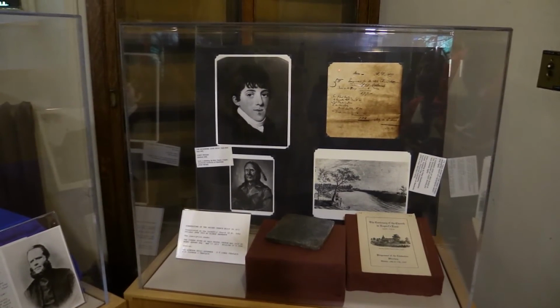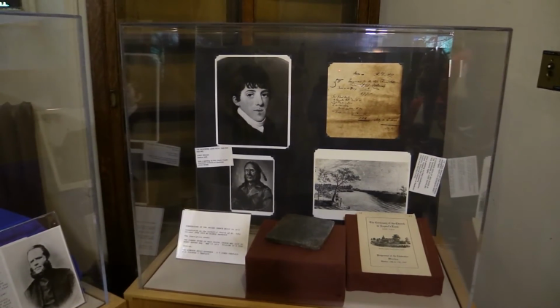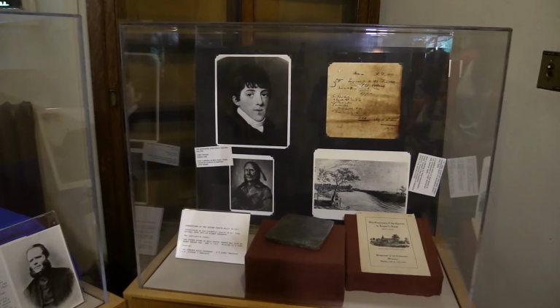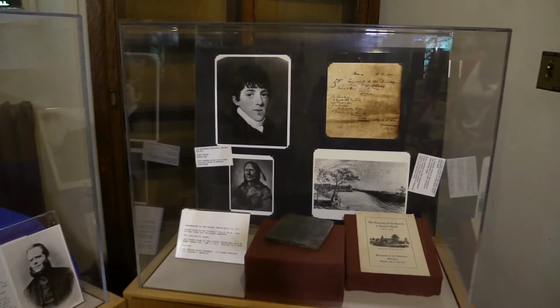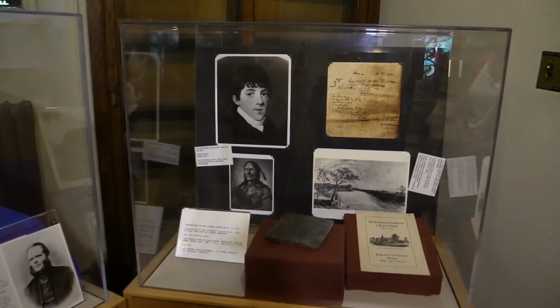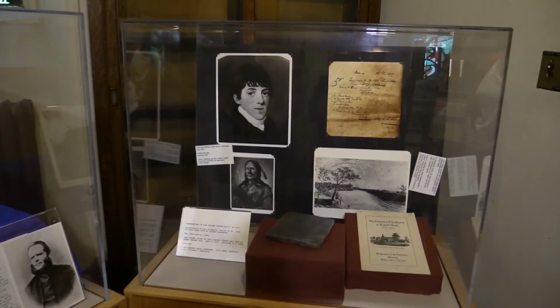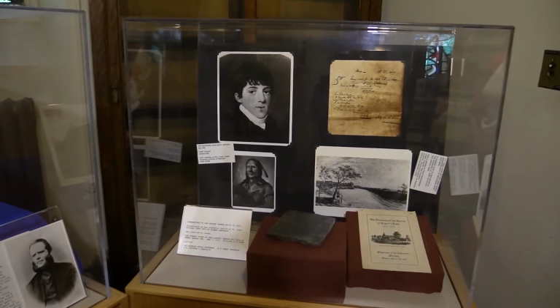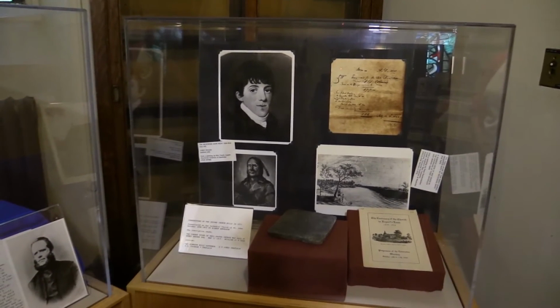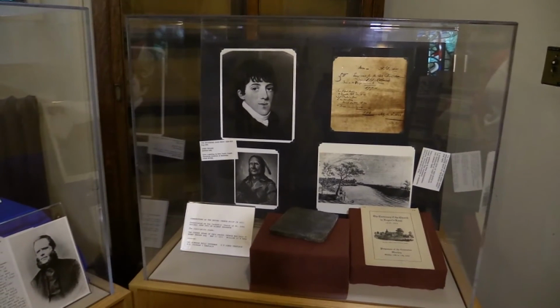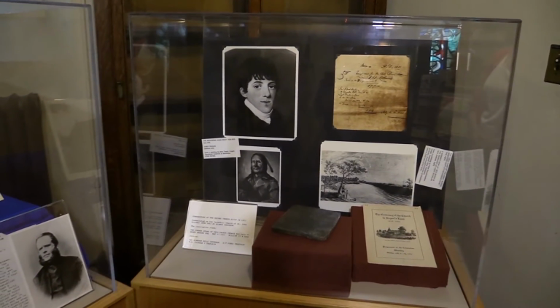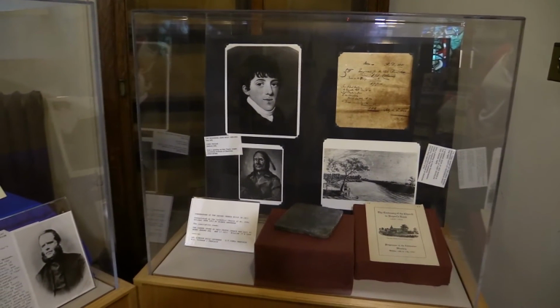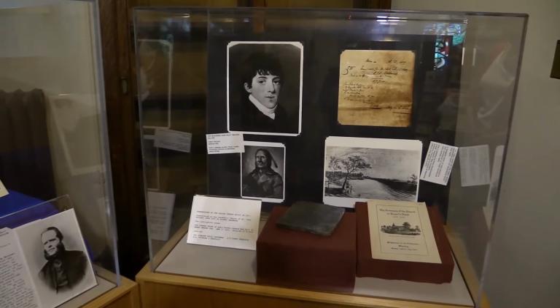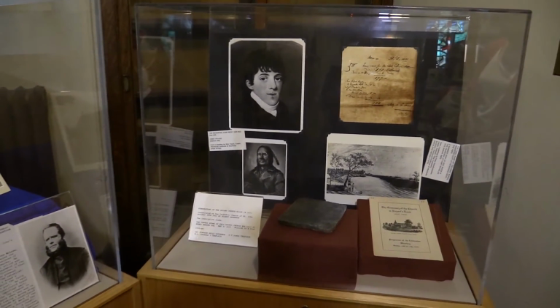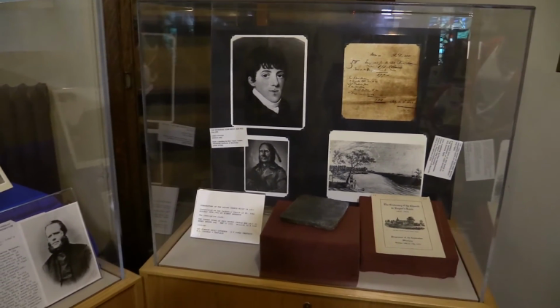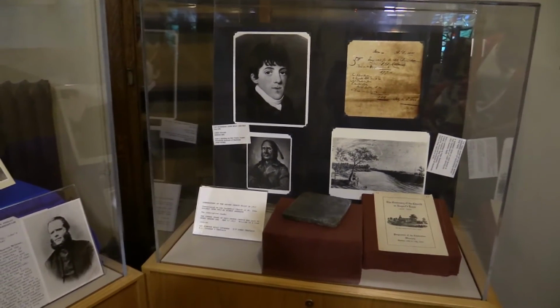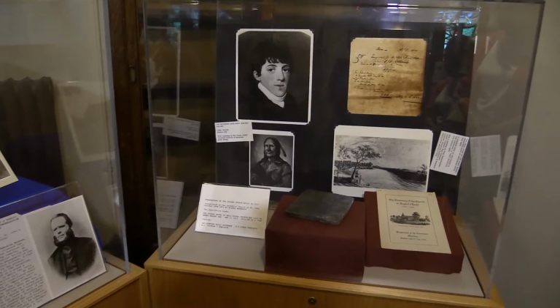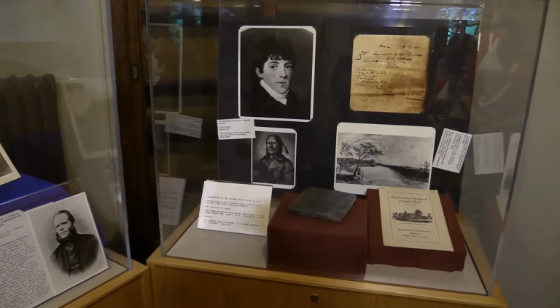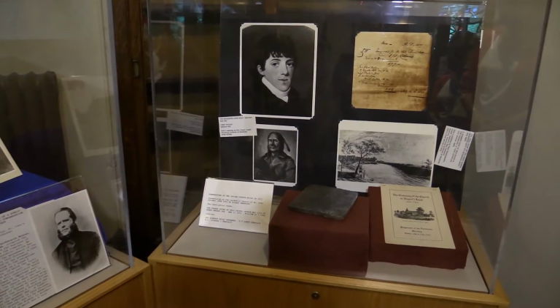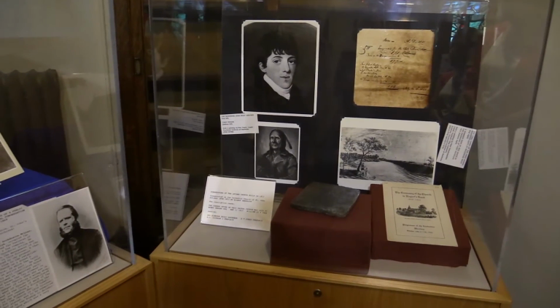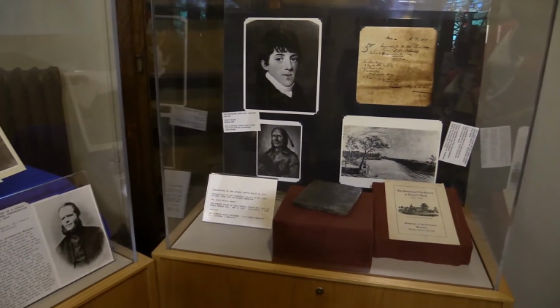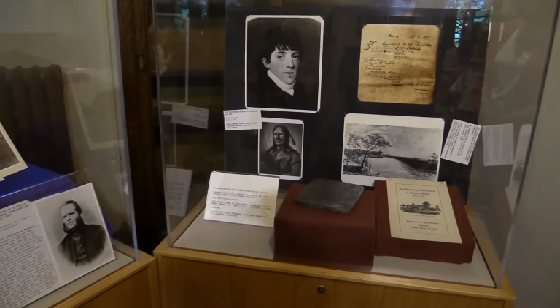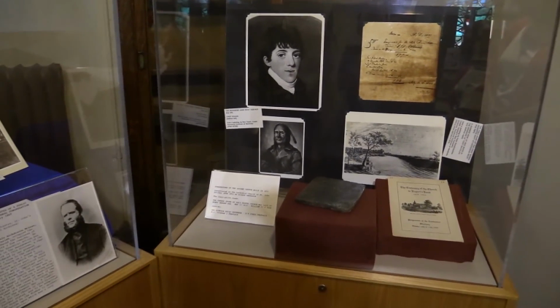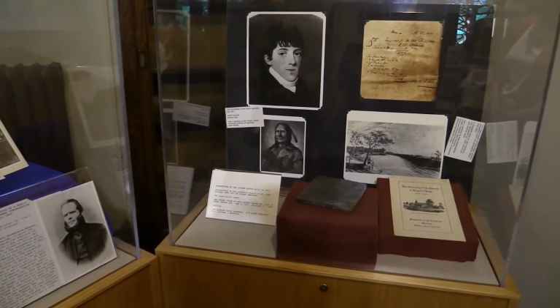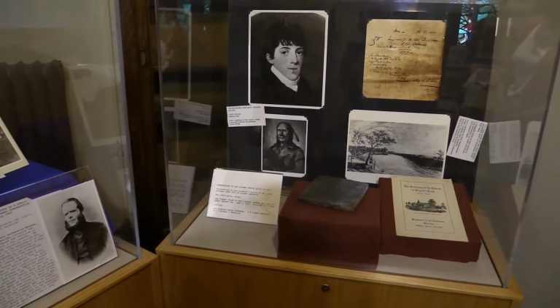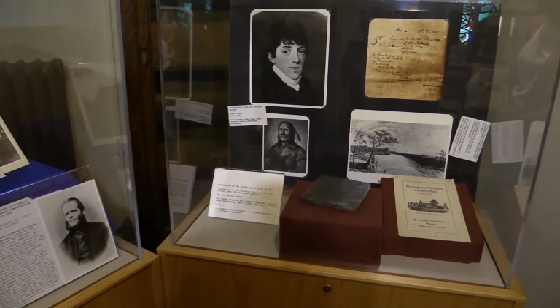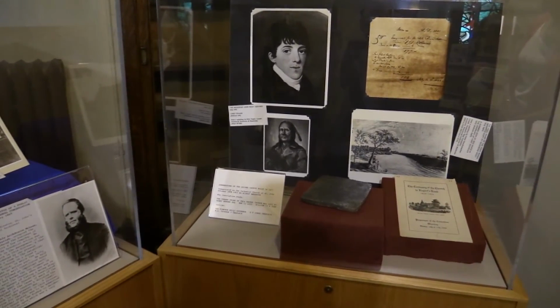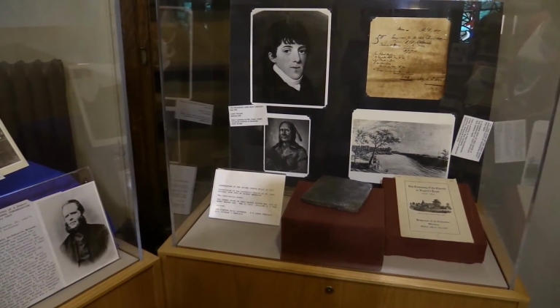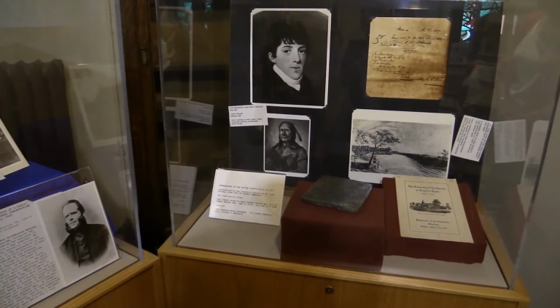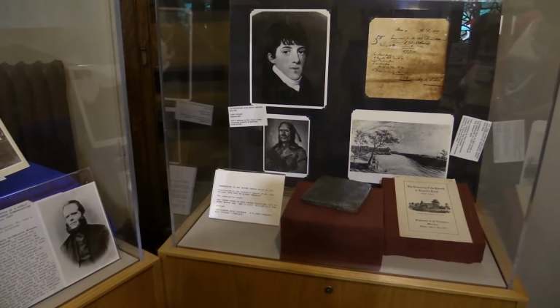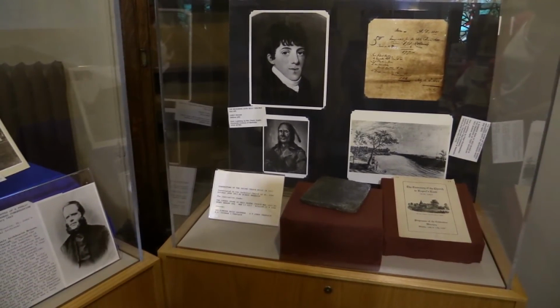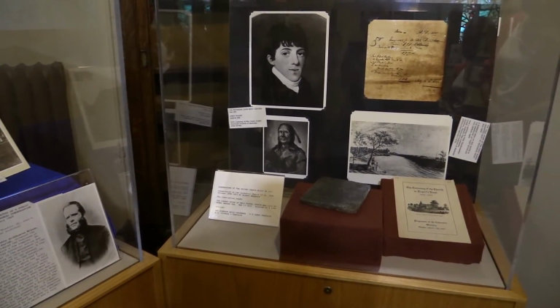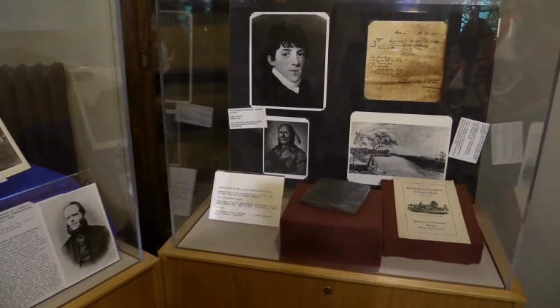And below him is a fellow named Chief Pegwis, who was also a member of the St. John's congregation.